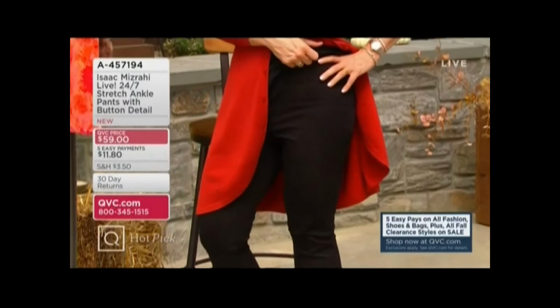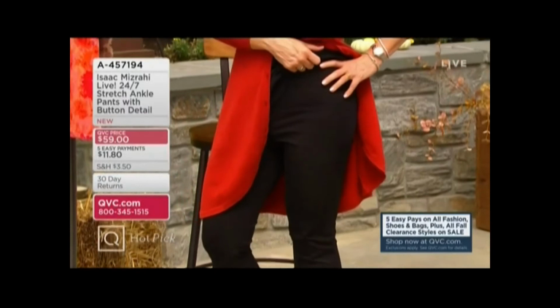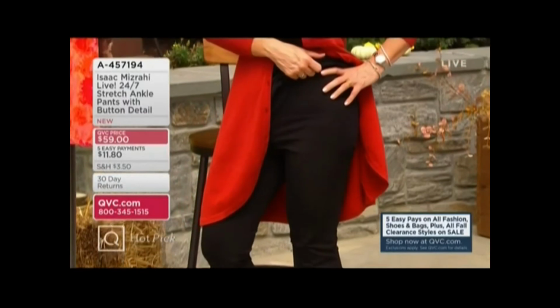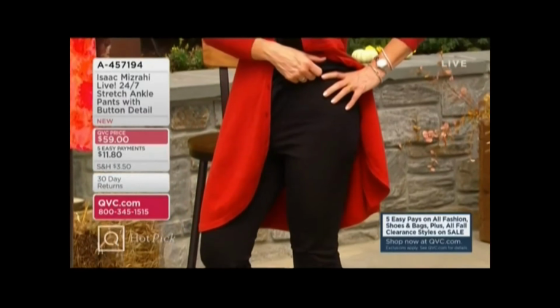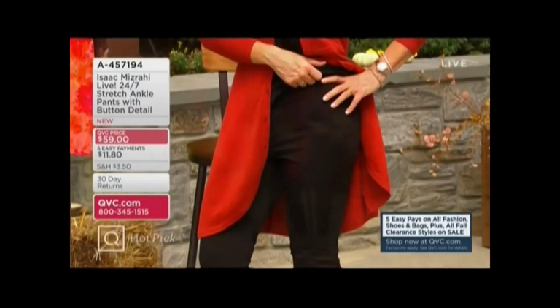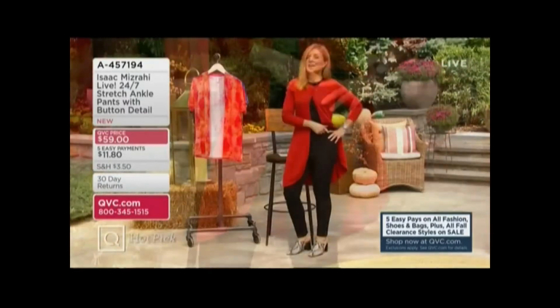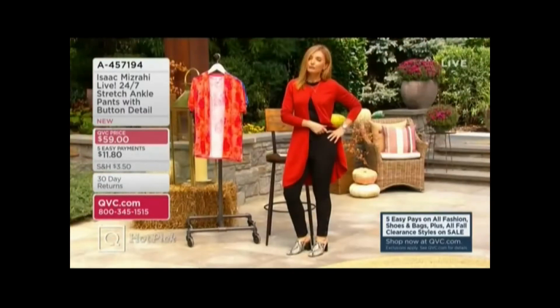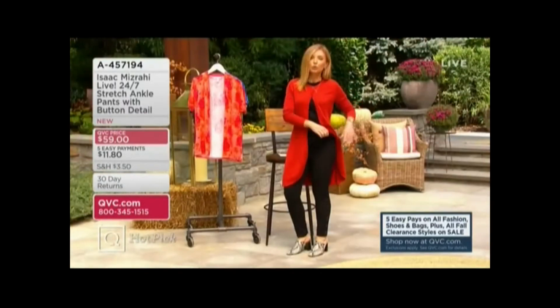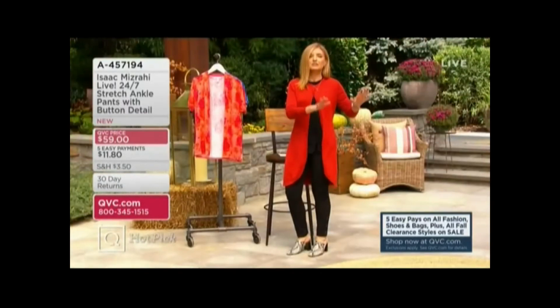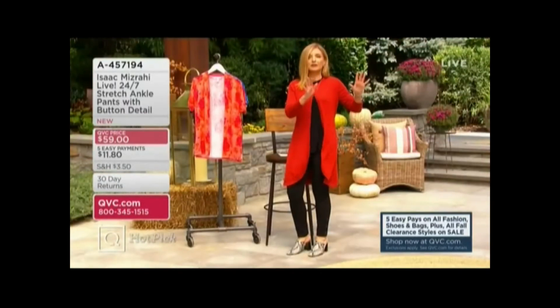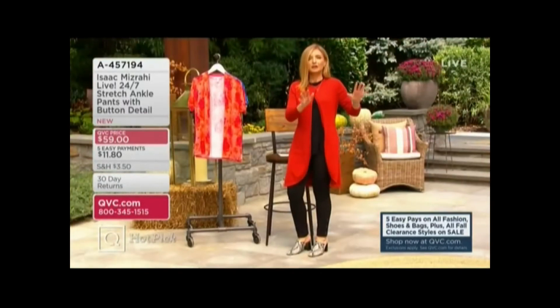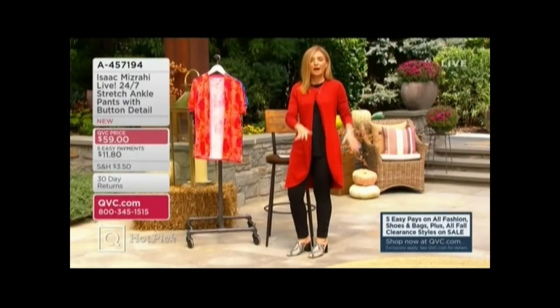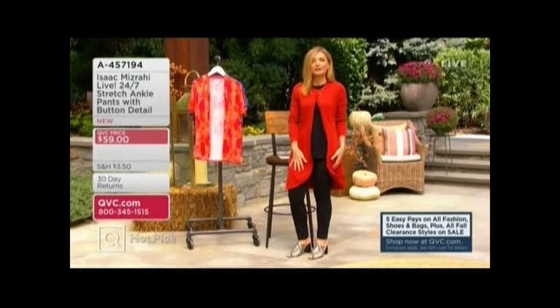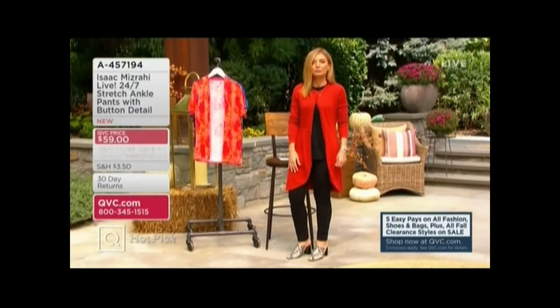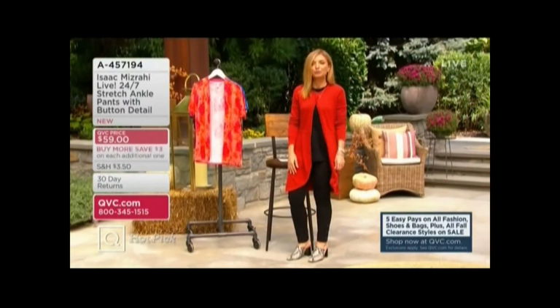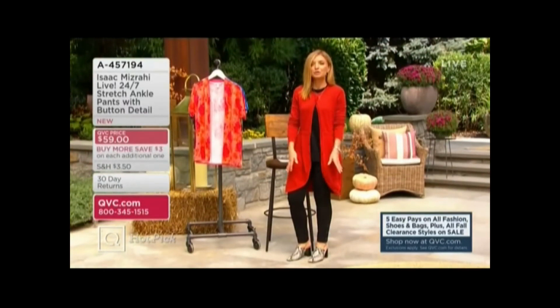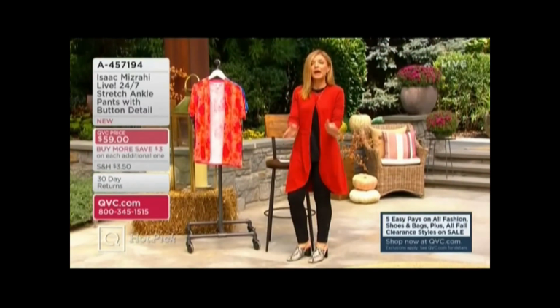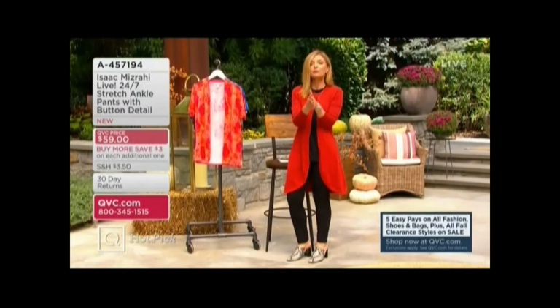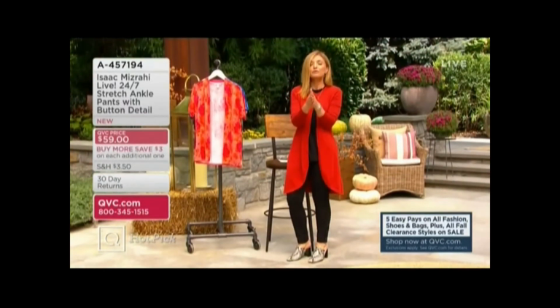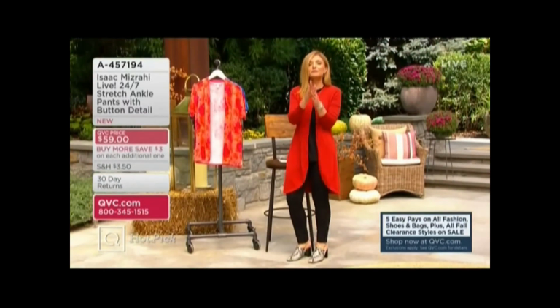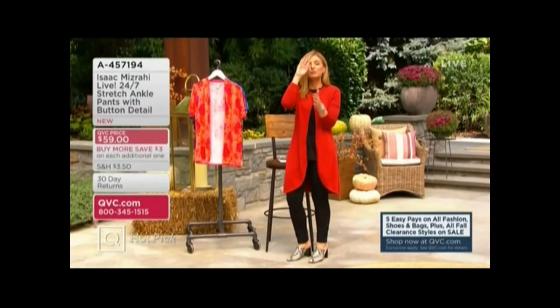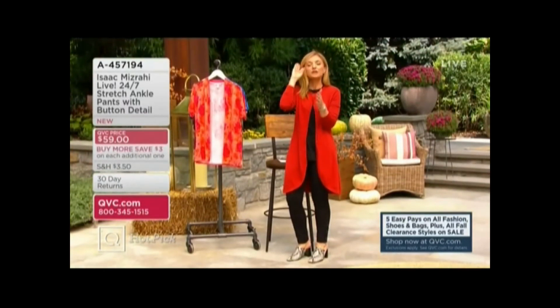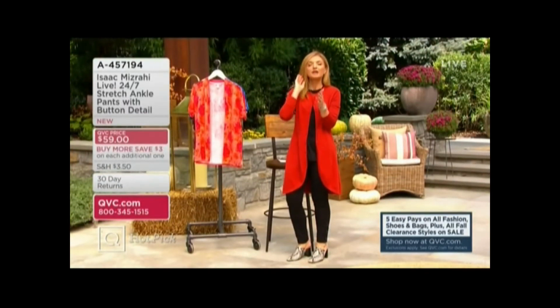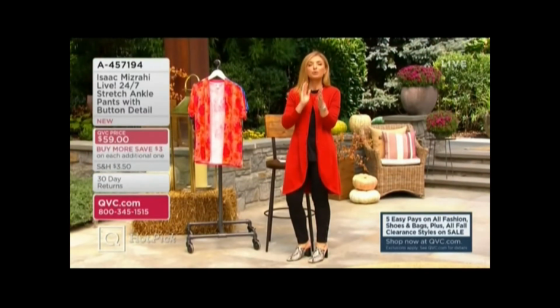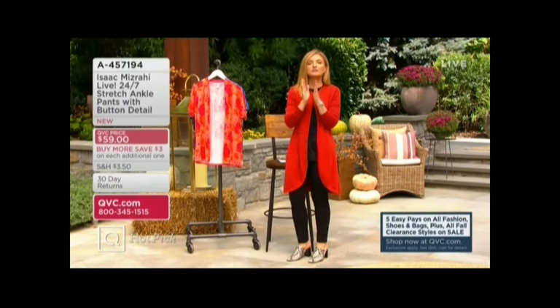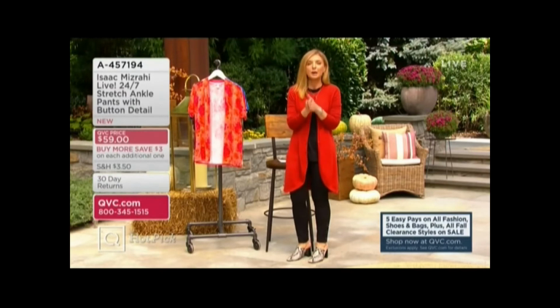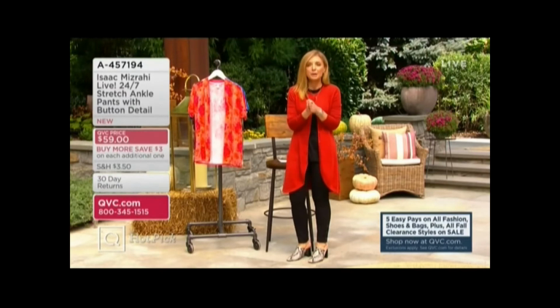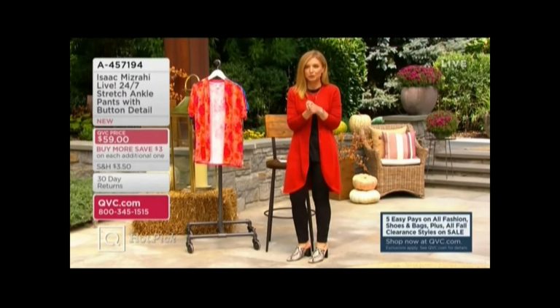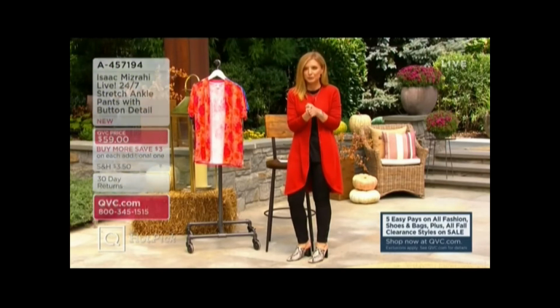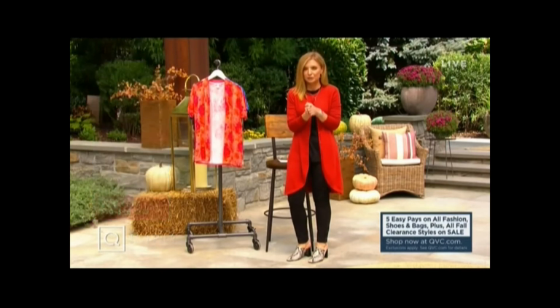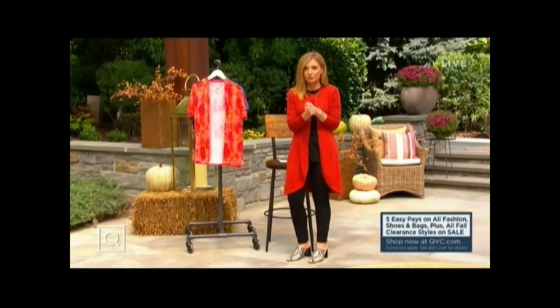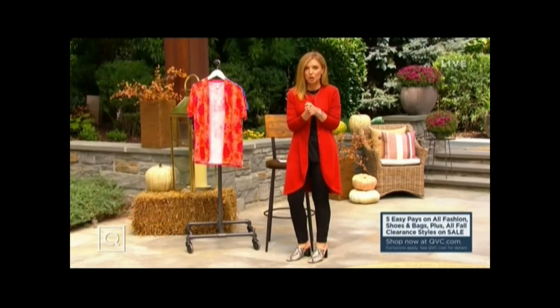We have some fall color choices and, of course, the iconic black available for you. A457194 is coming up a little bit later in the show.